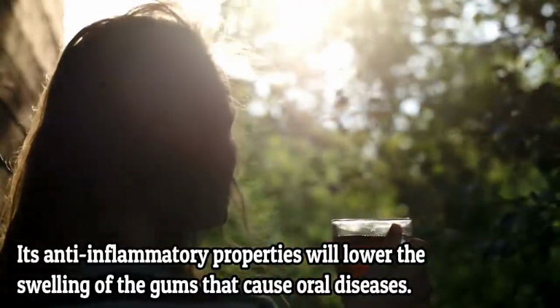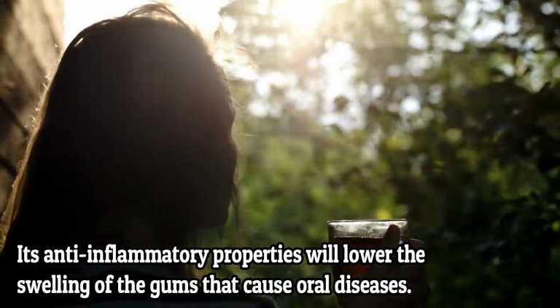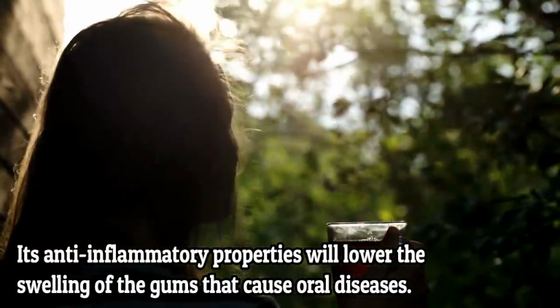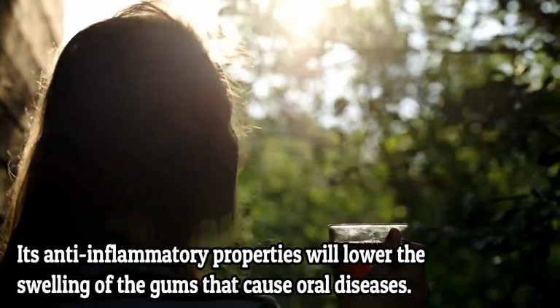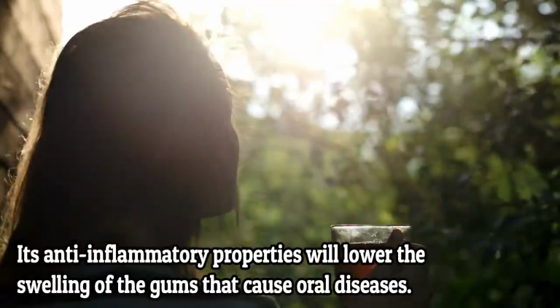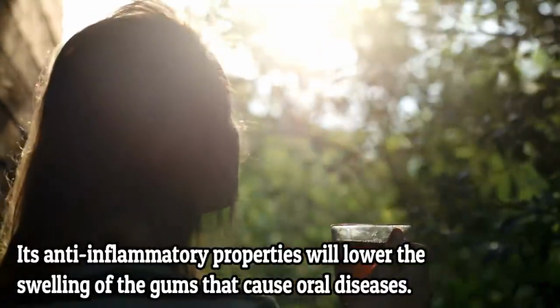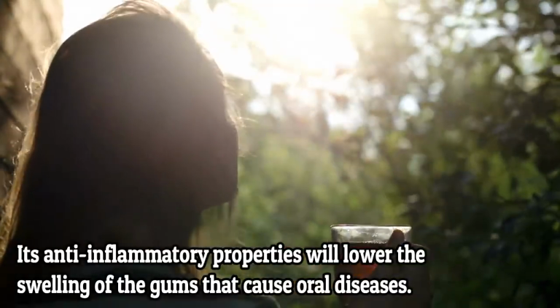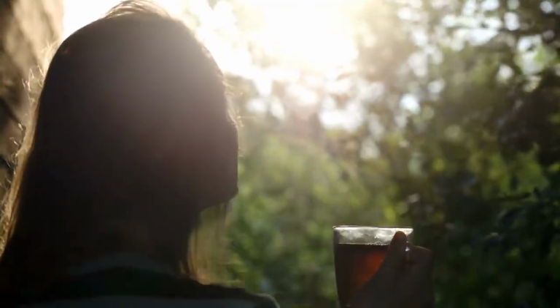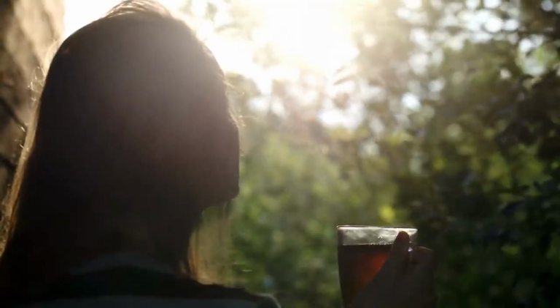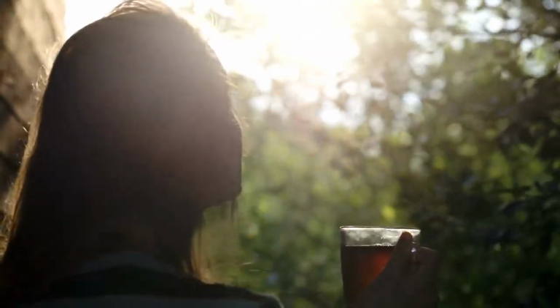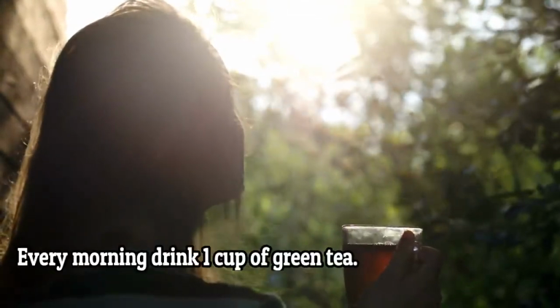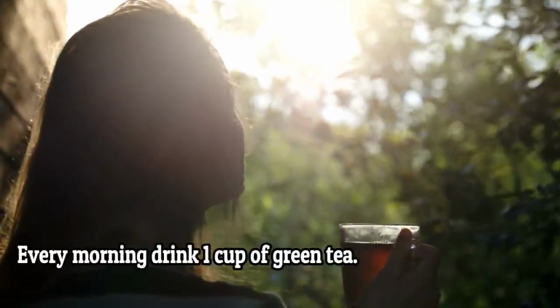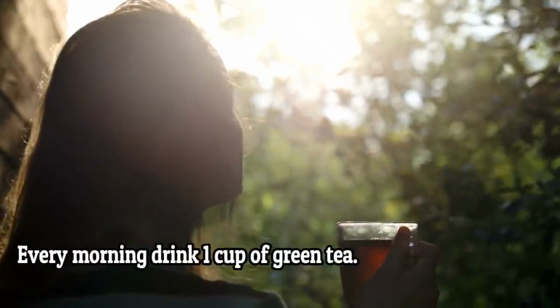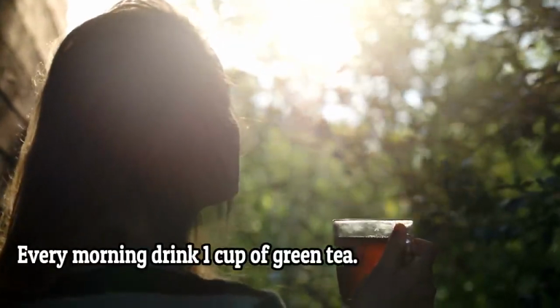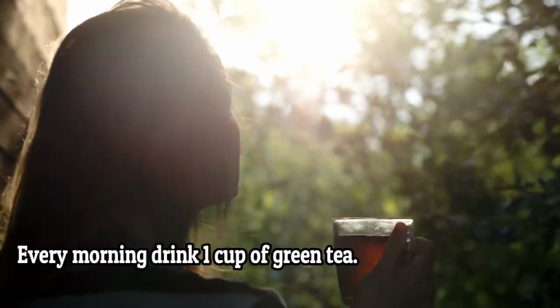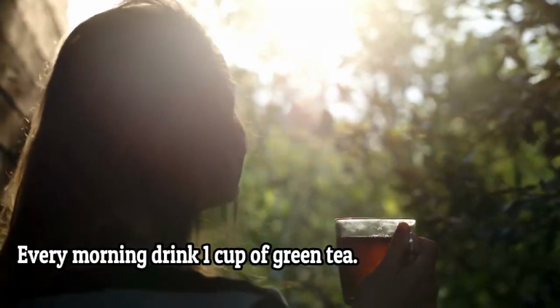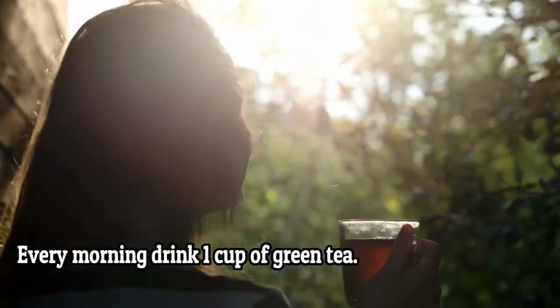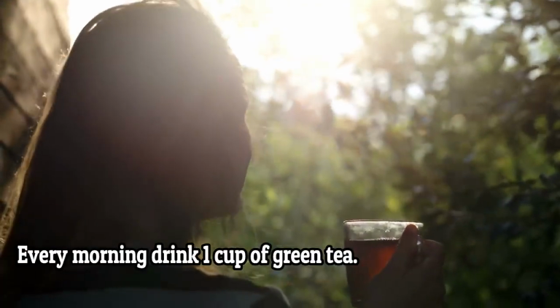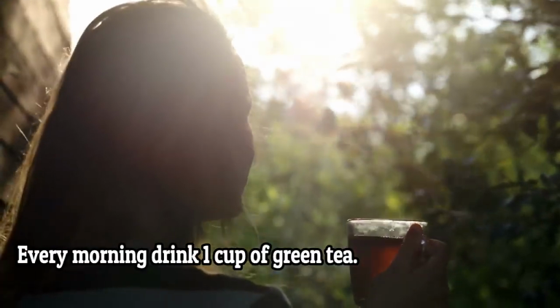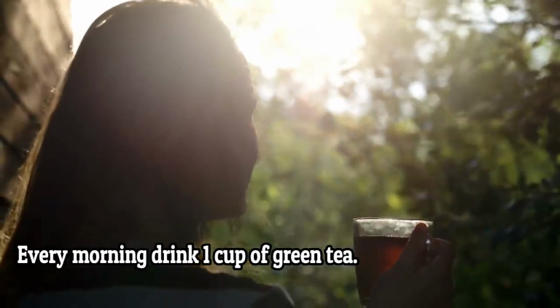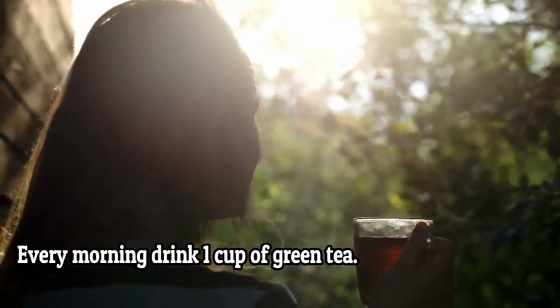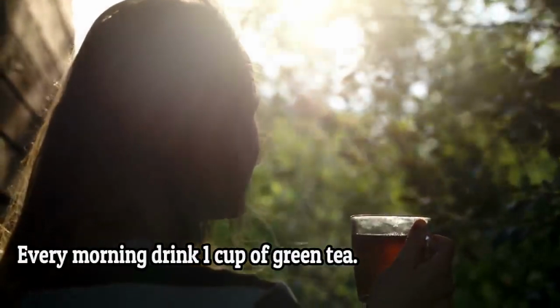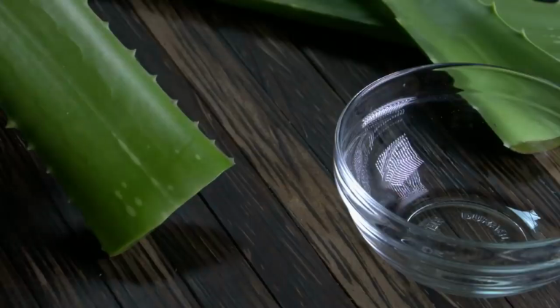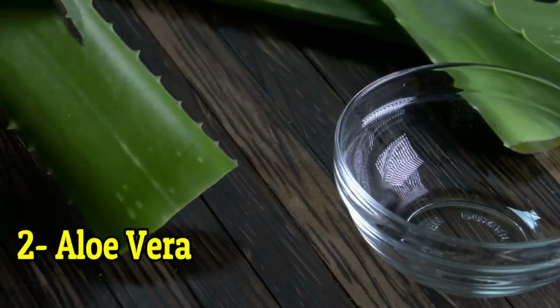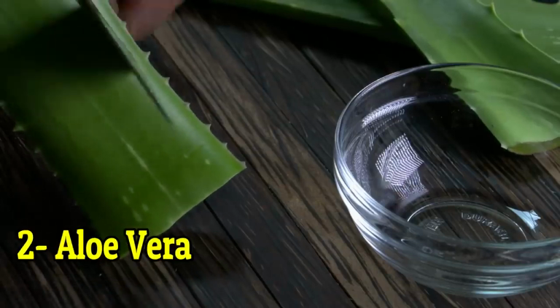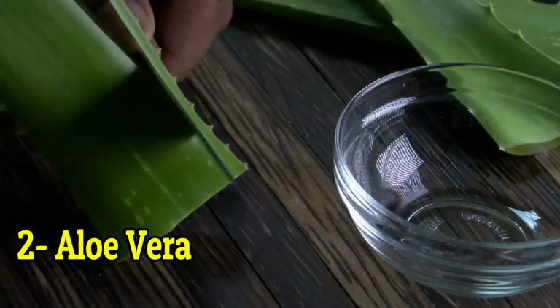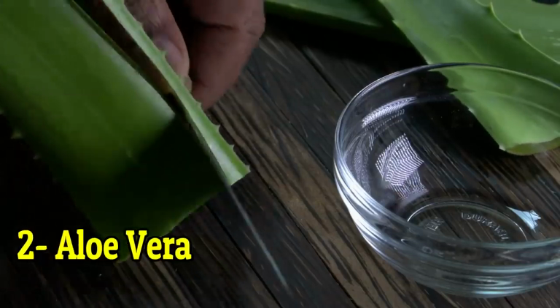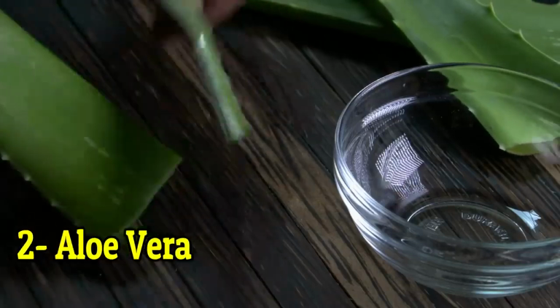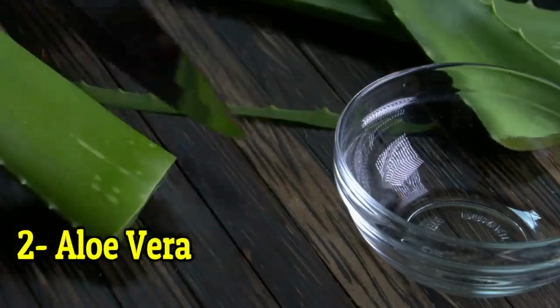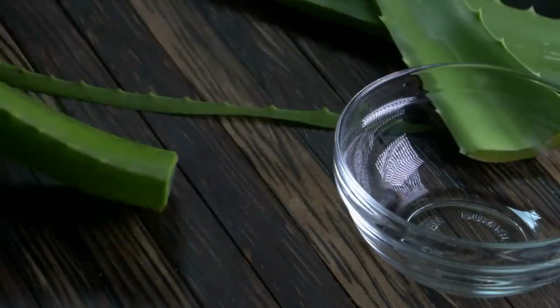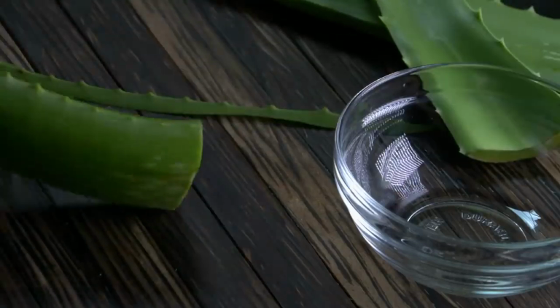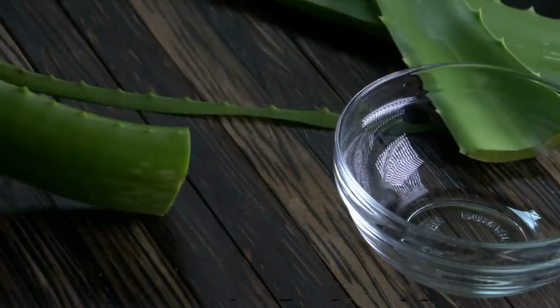These properties cause oral disease. How to use it: drink one cup of green tea every morning. Number two: aloe vera.